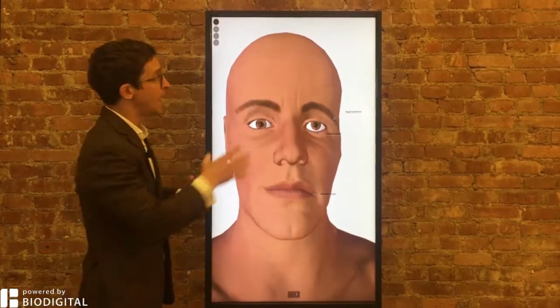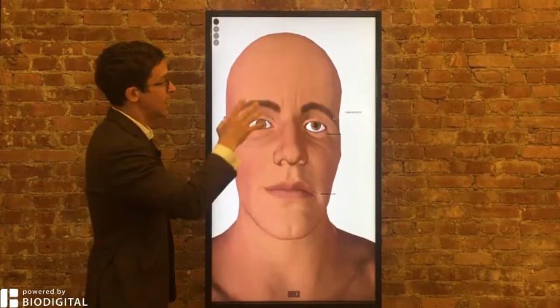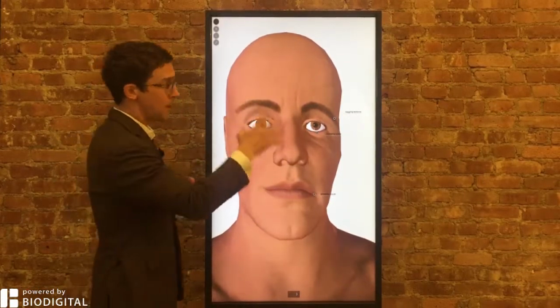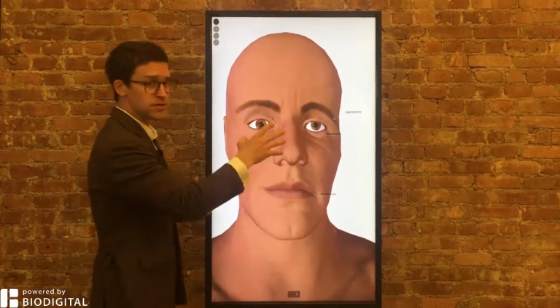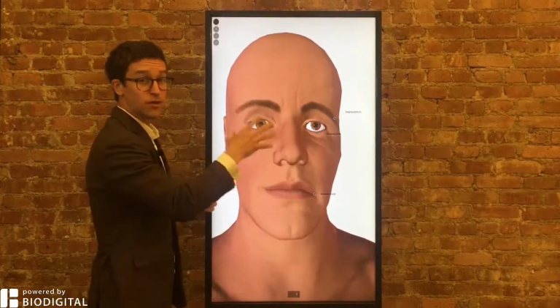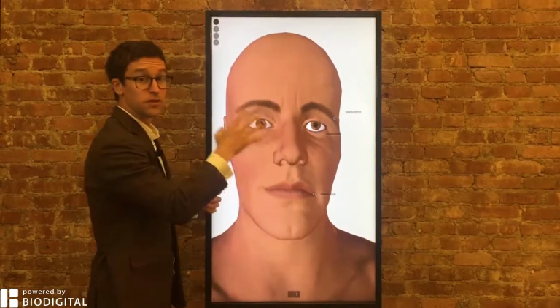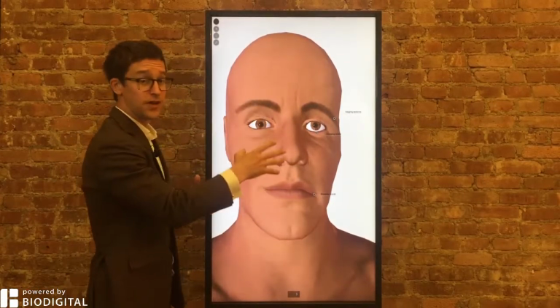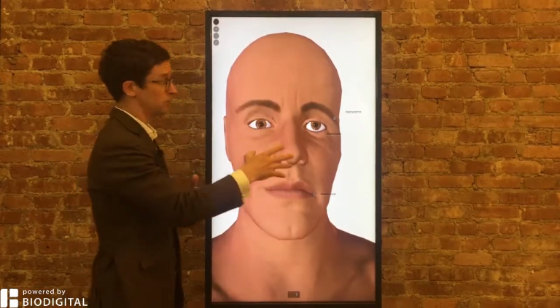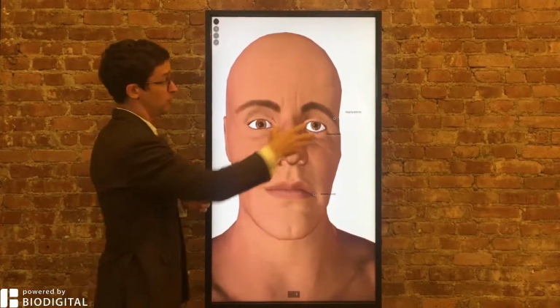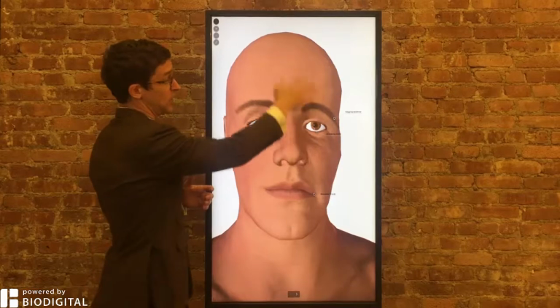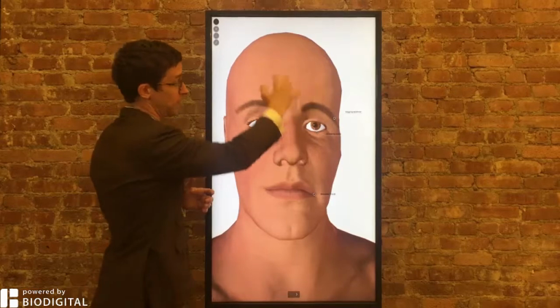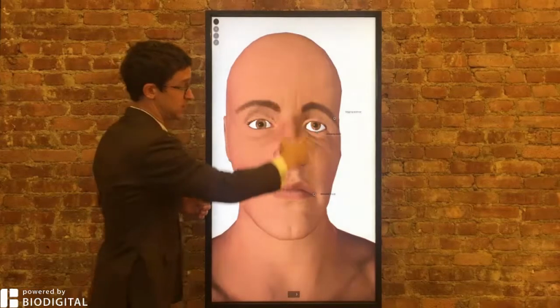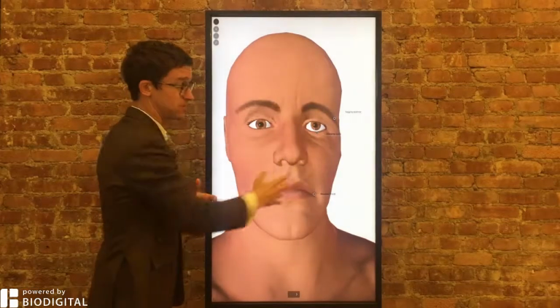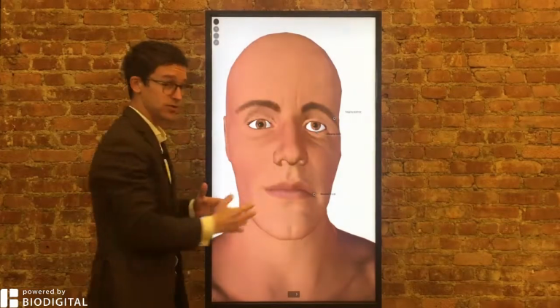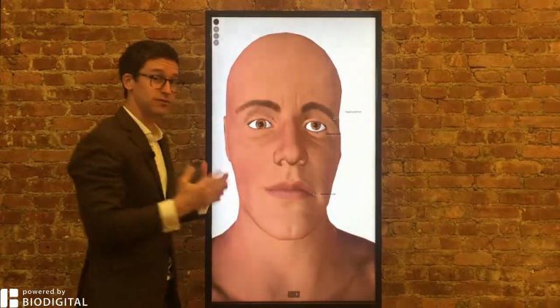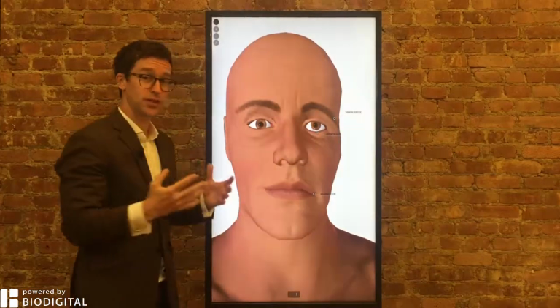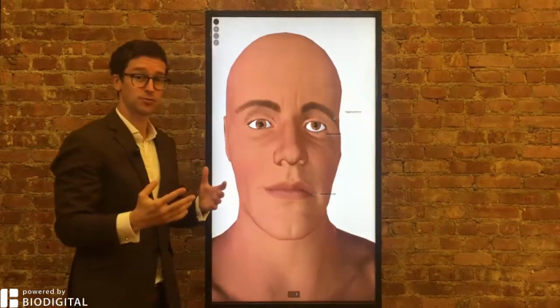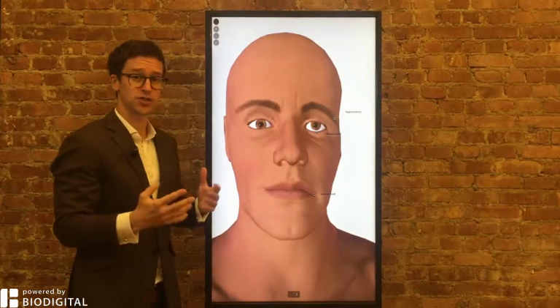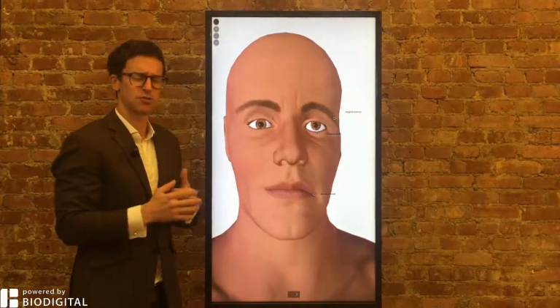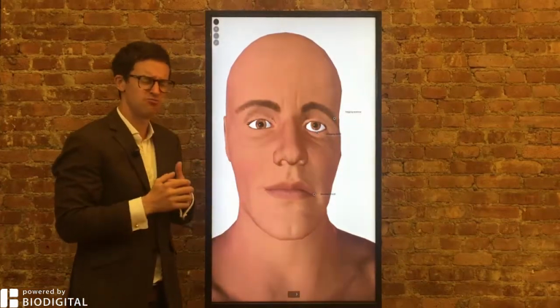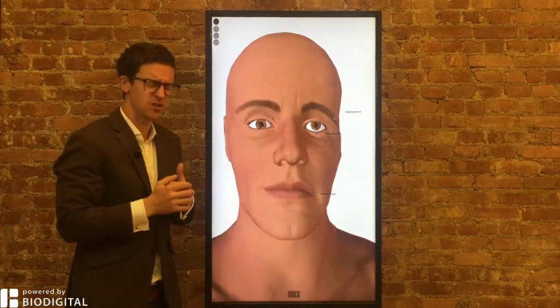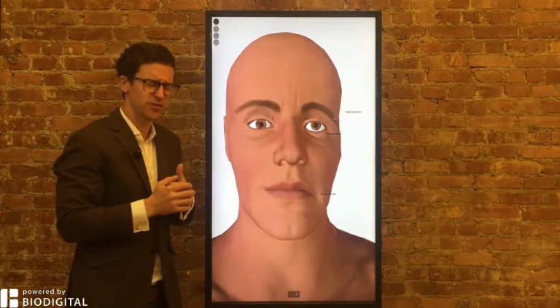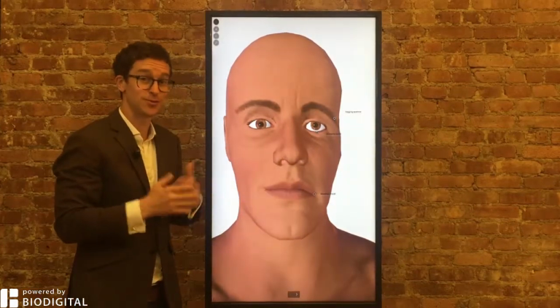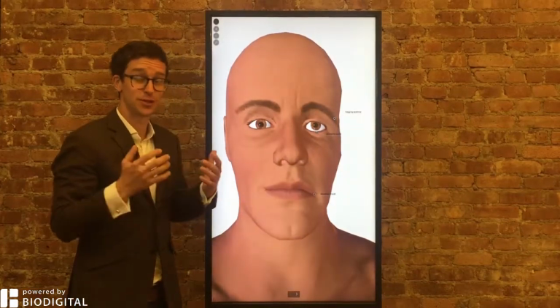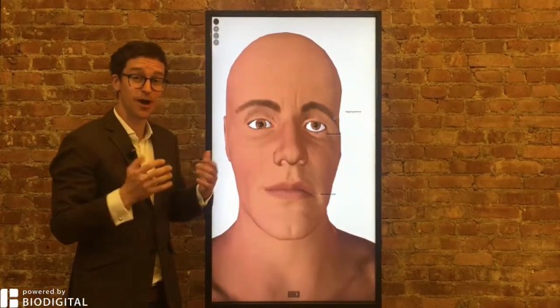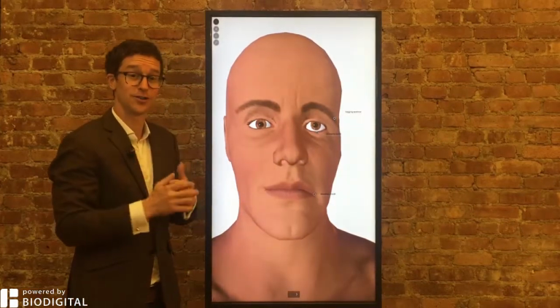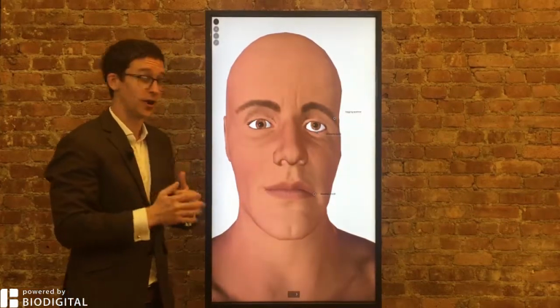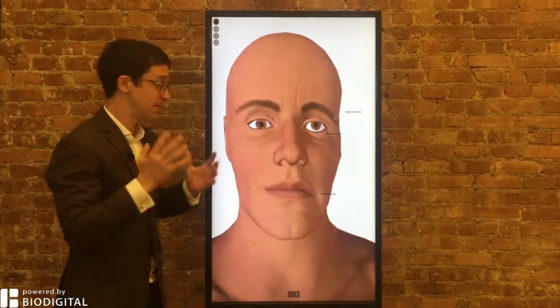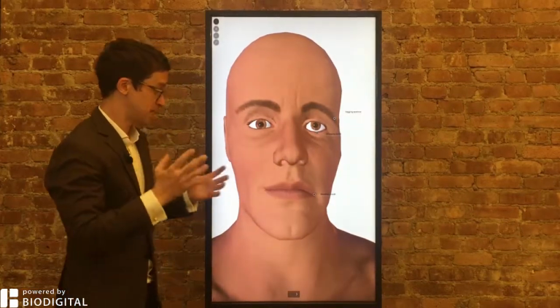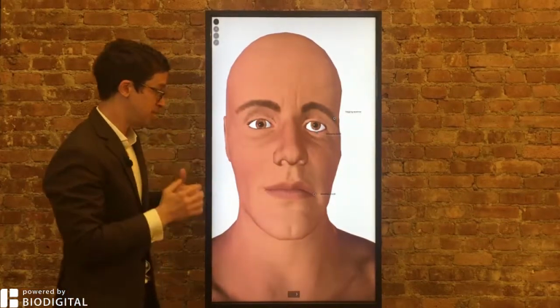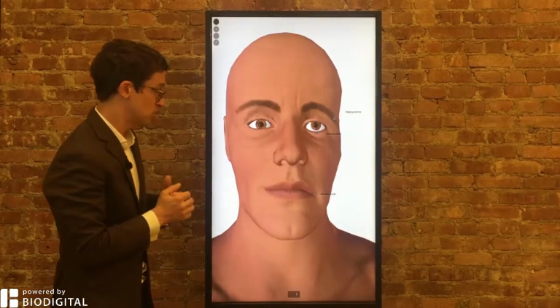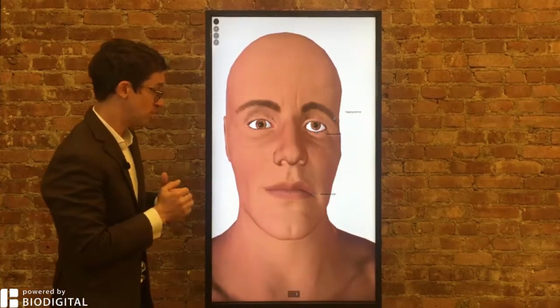The nerve that's involved is the facial nerve, which innervates the muscles of facial expression. So when you wrinkle your face, when you smile and so on, that's the facial nerve.